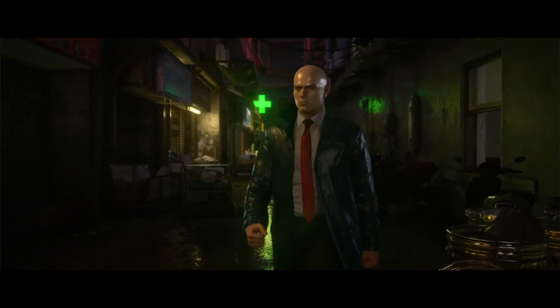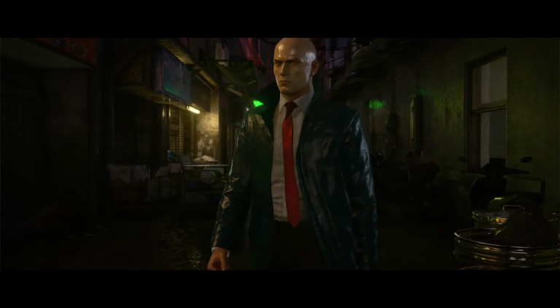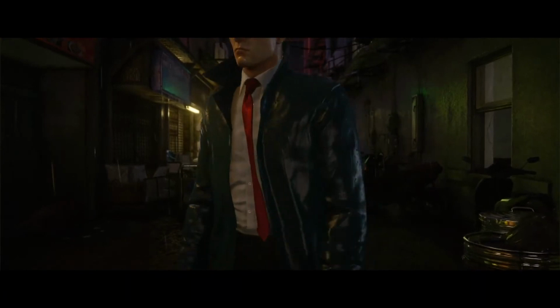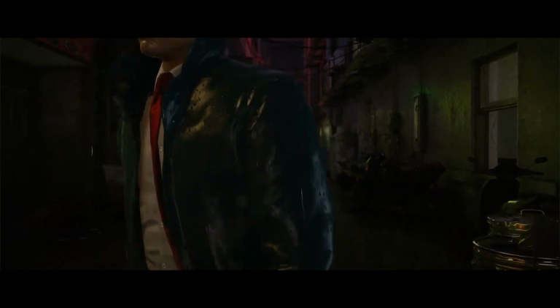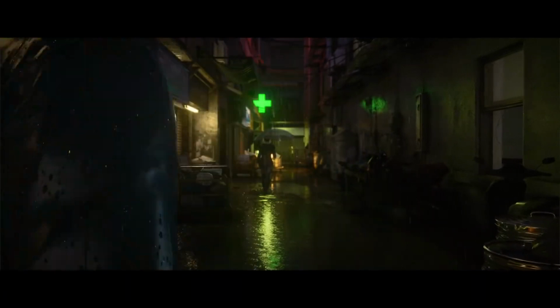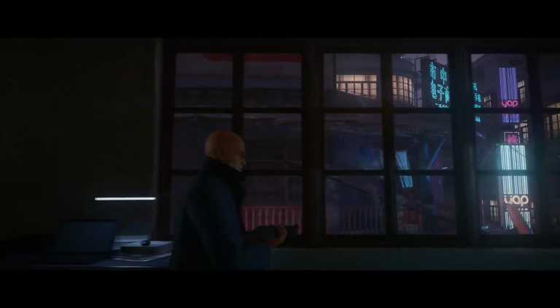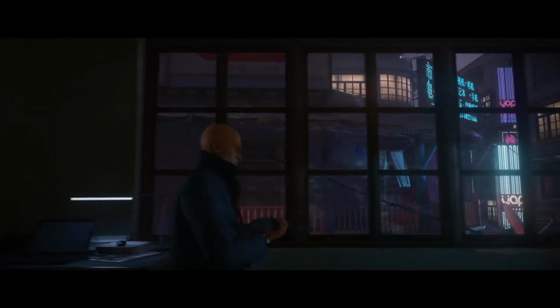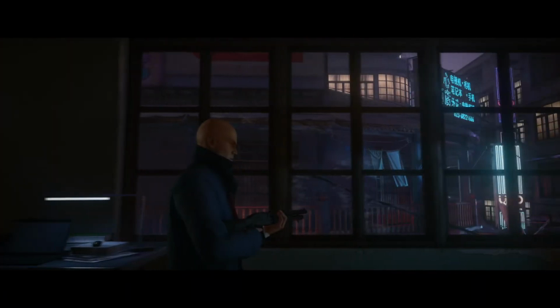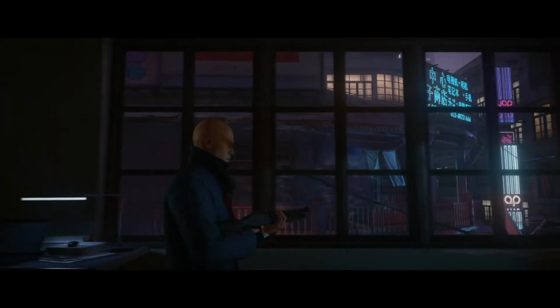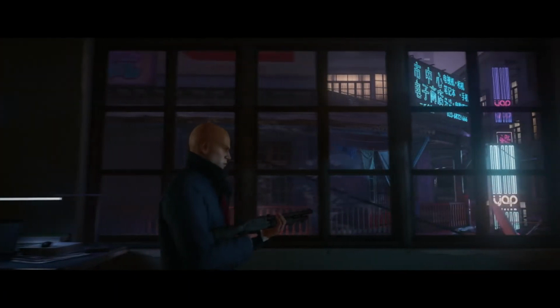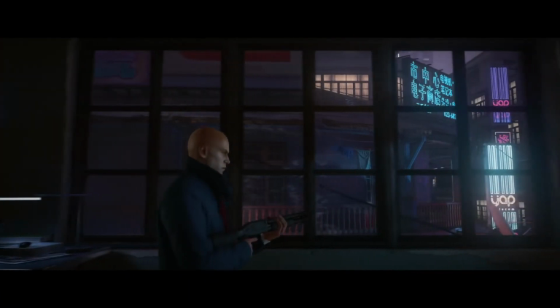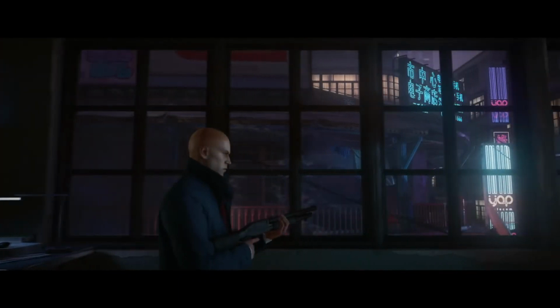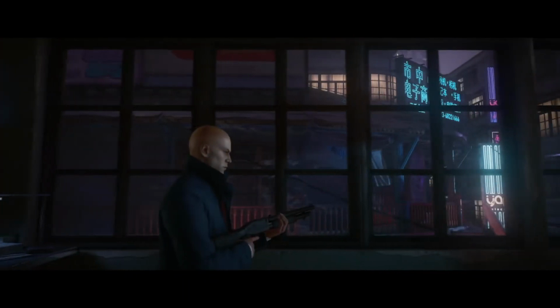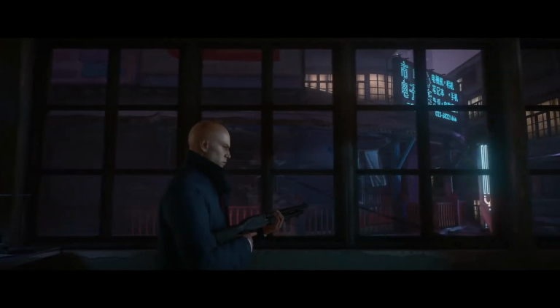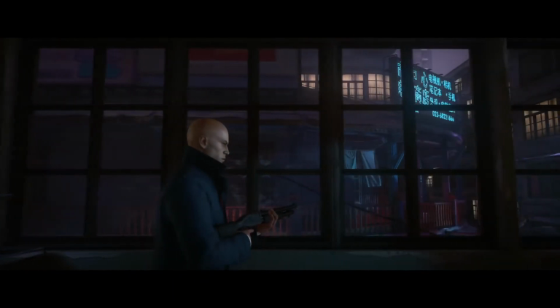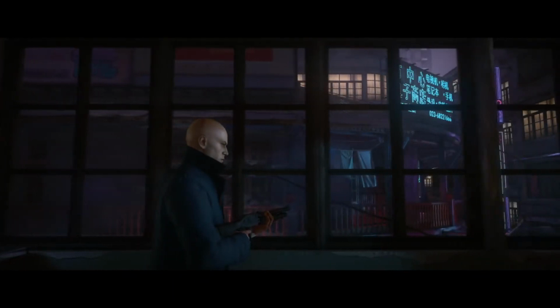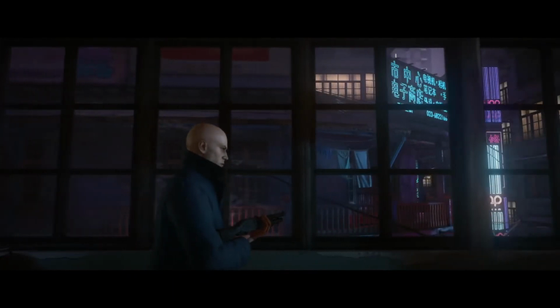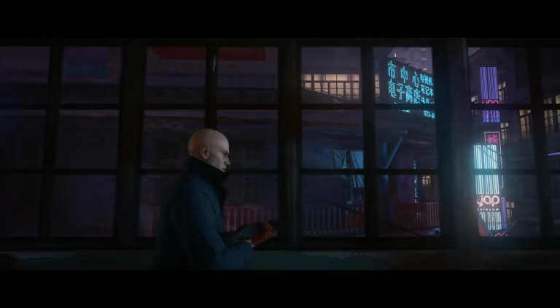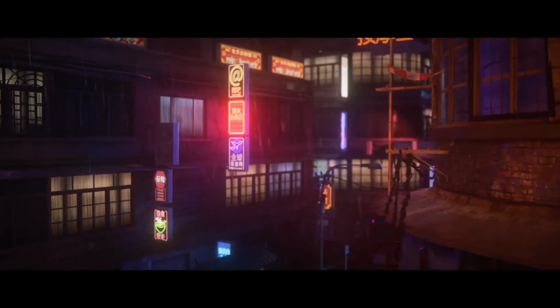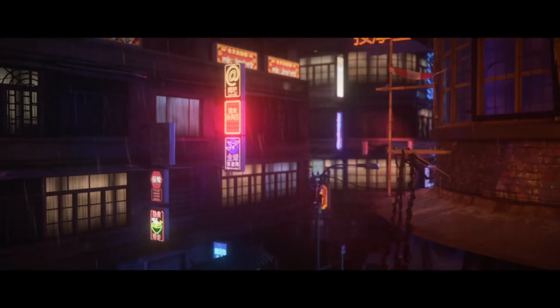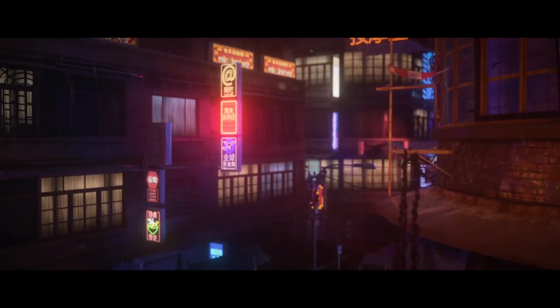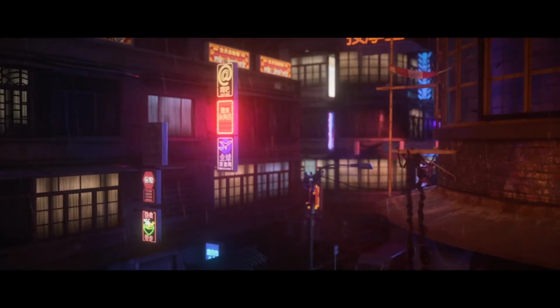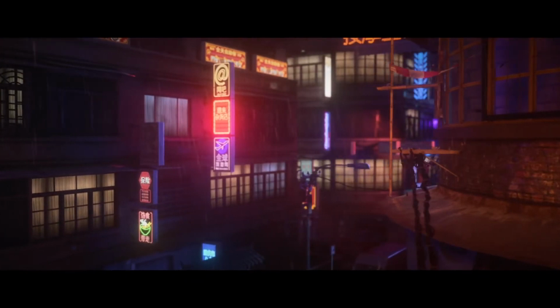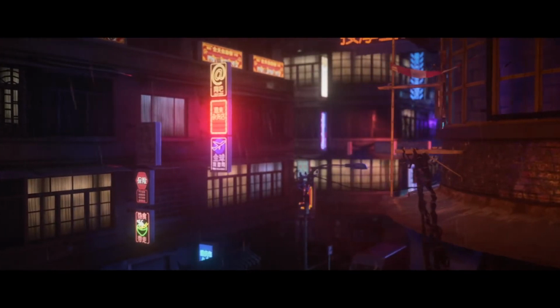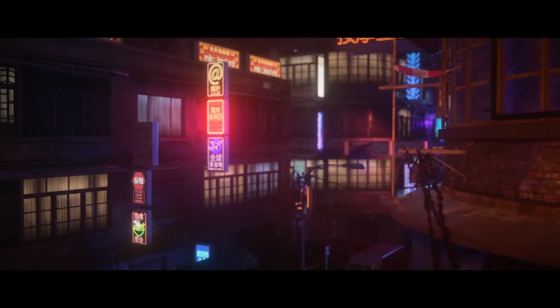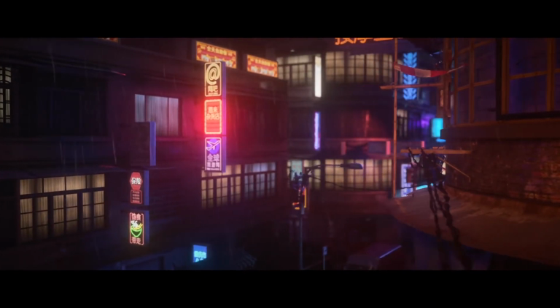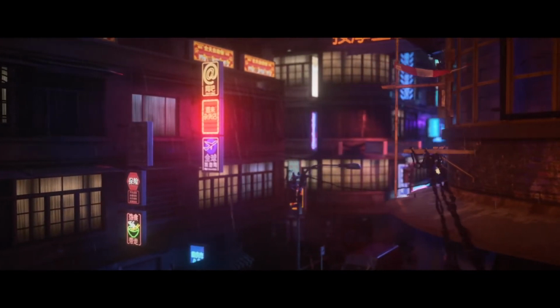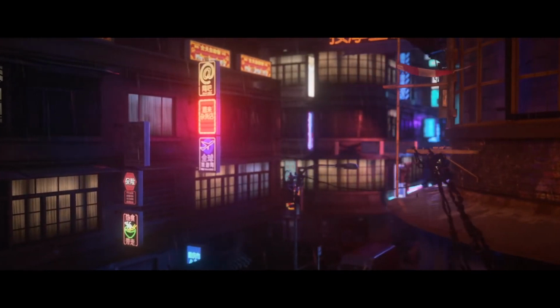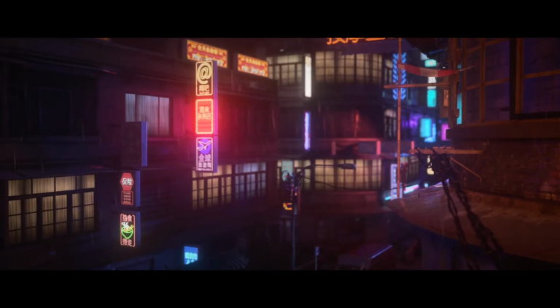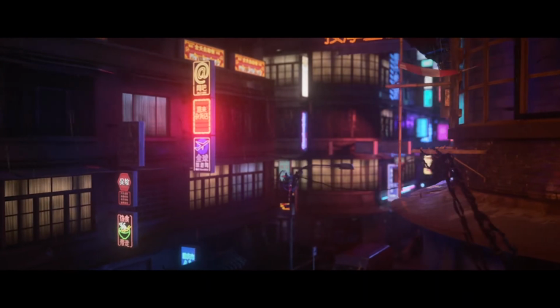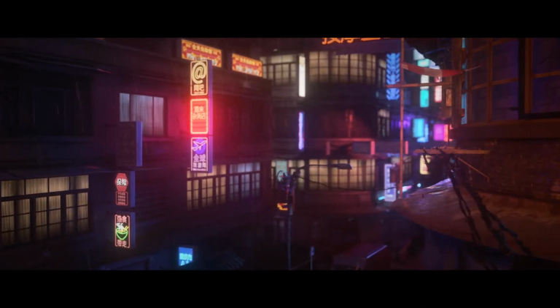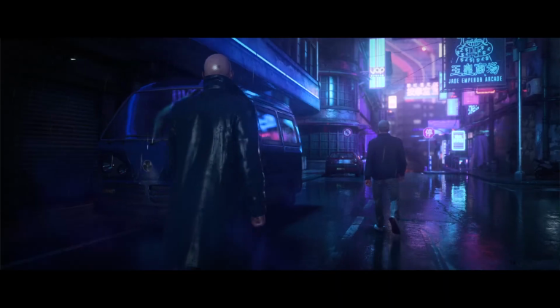On next-gen consoles and newer PCs, Hitman will look the part — supporting 4K, 60 frames per second, and HDR.